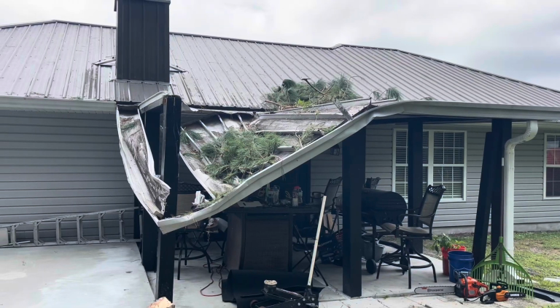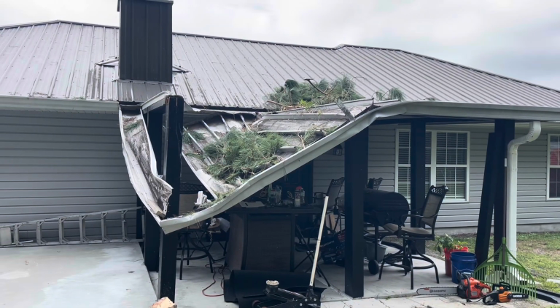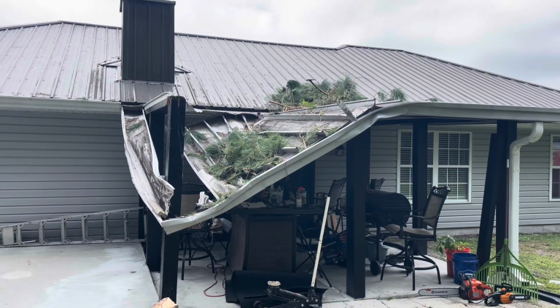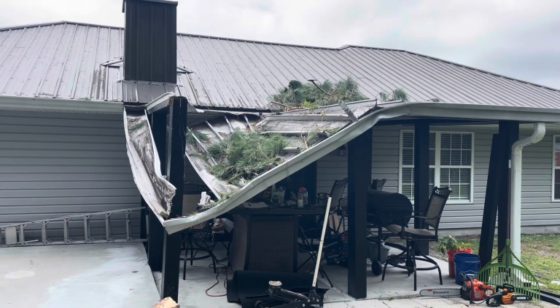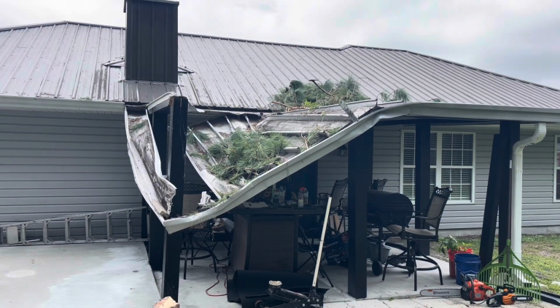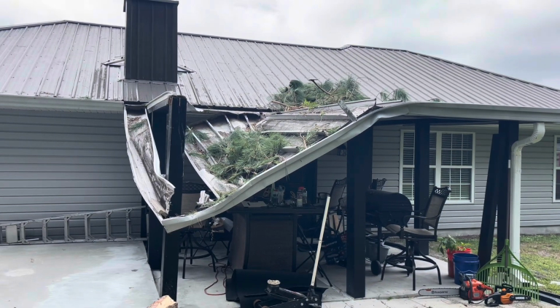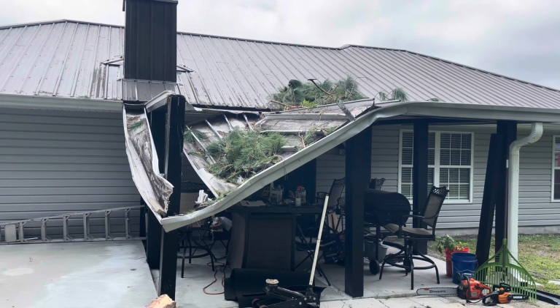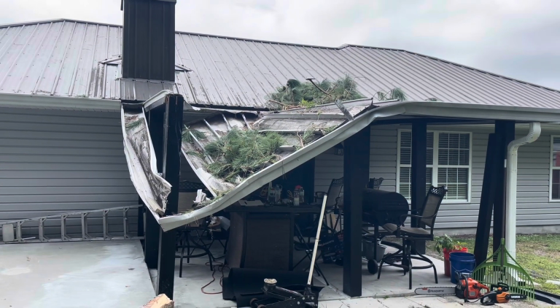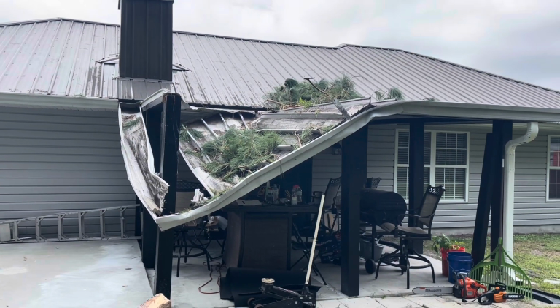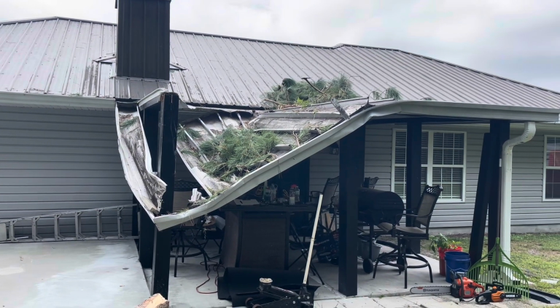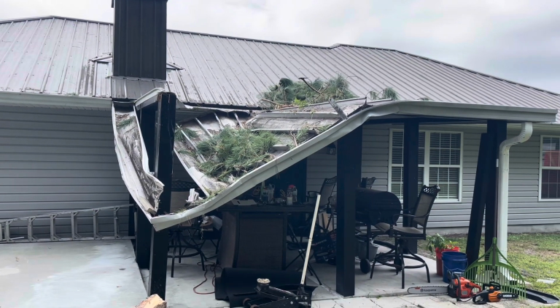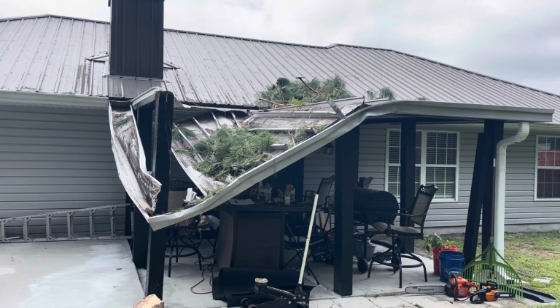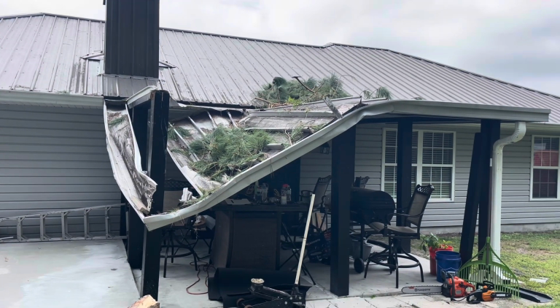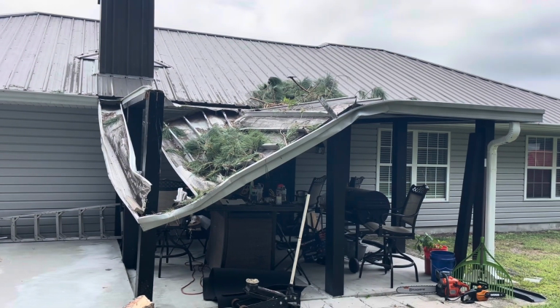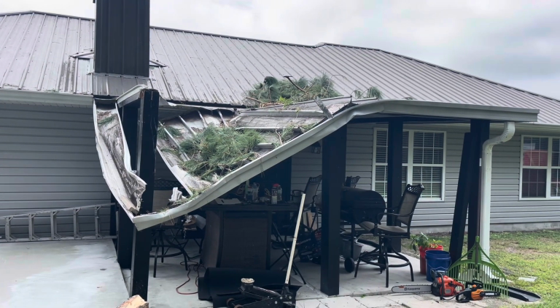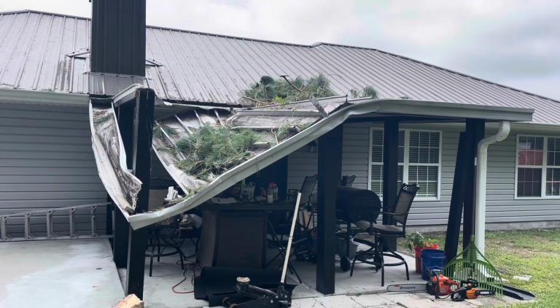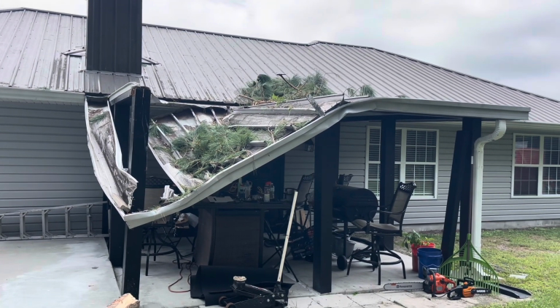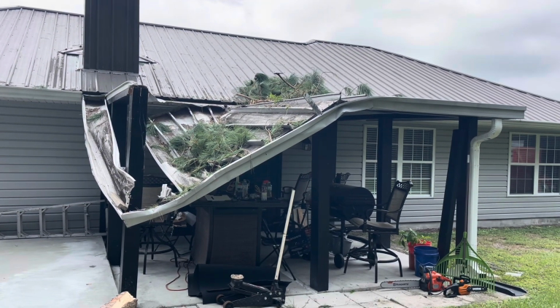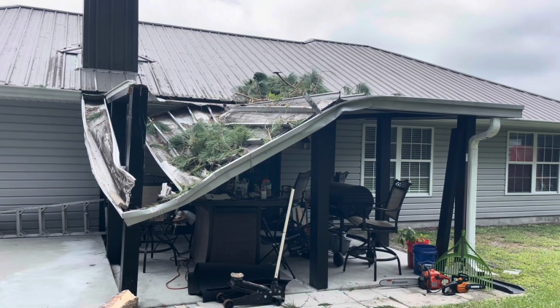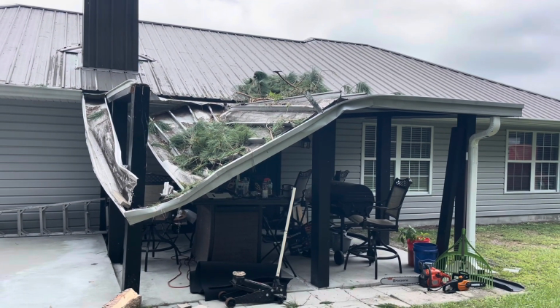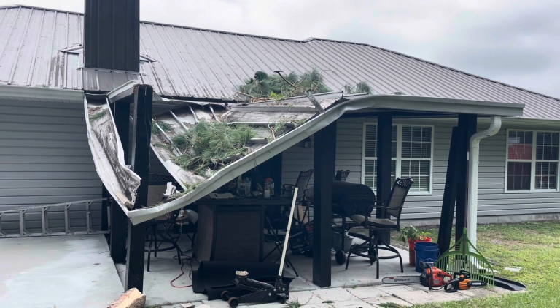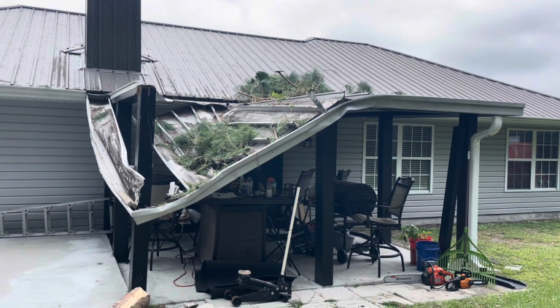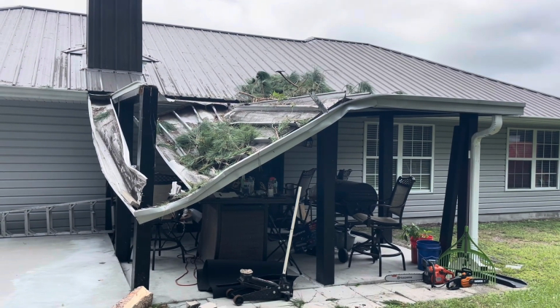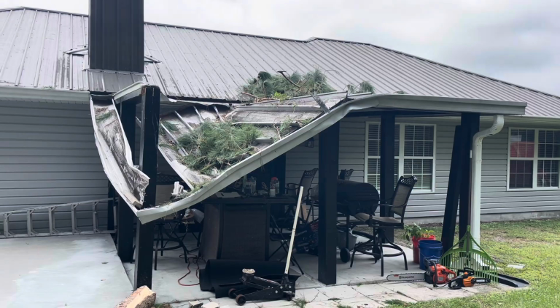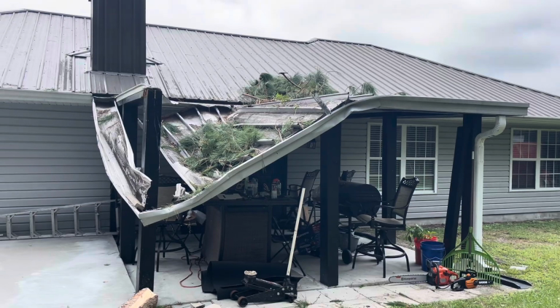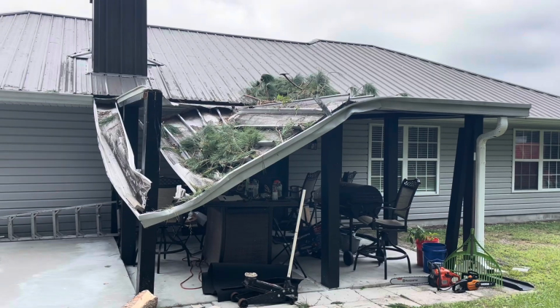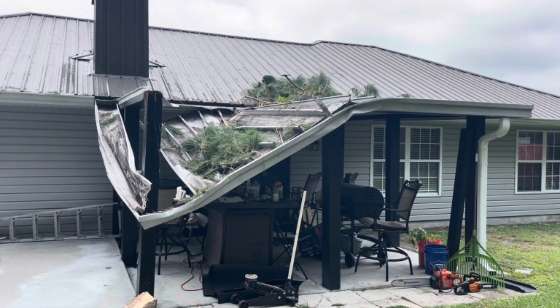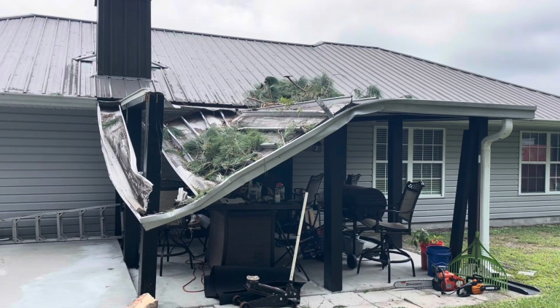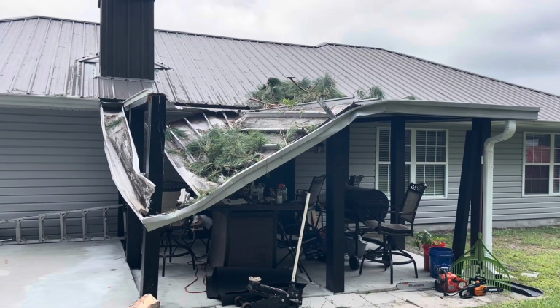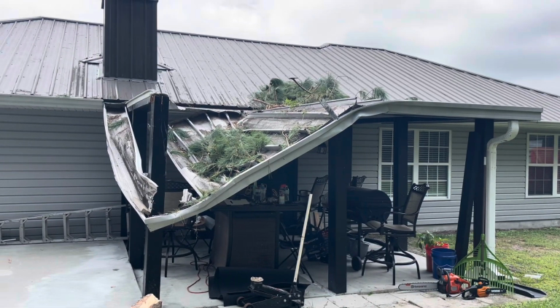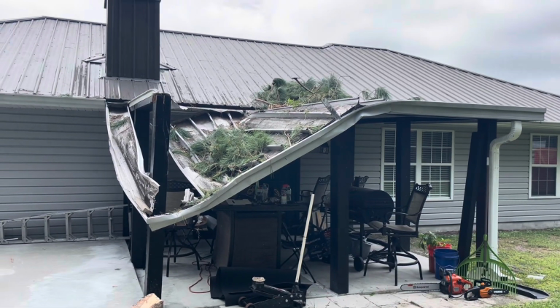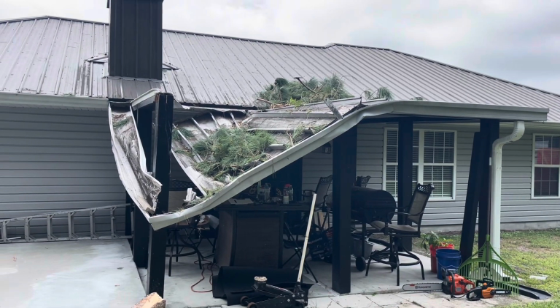All right, what's up, family? Unfortunately, this was the damage that we had after Hurricane Helene.